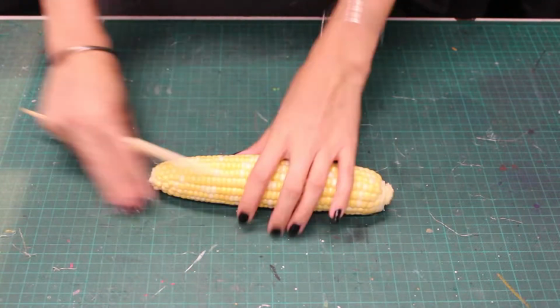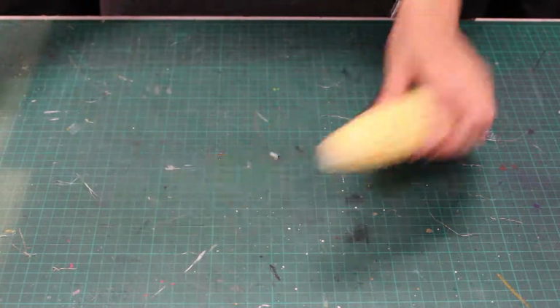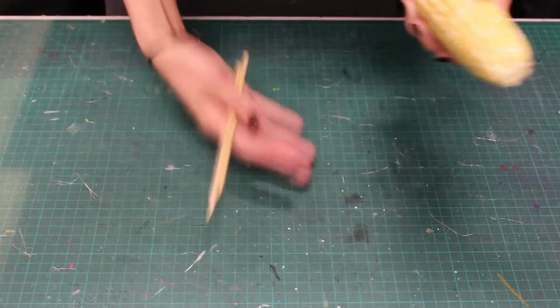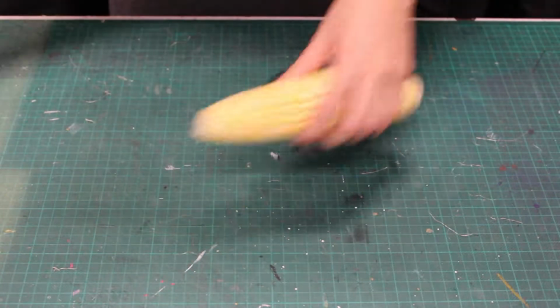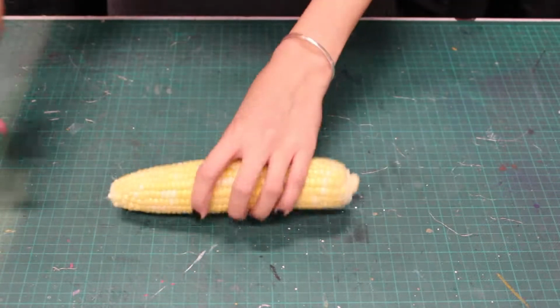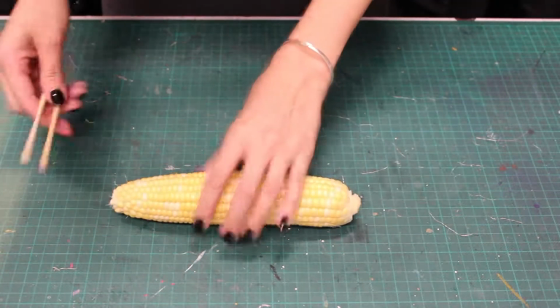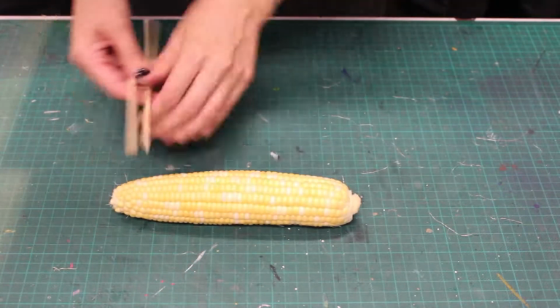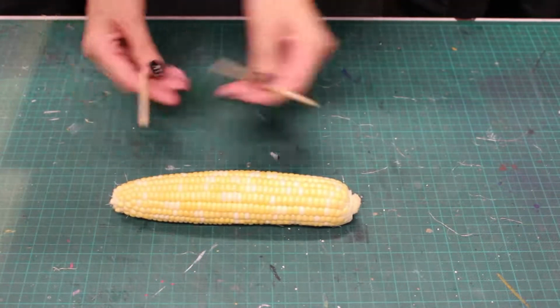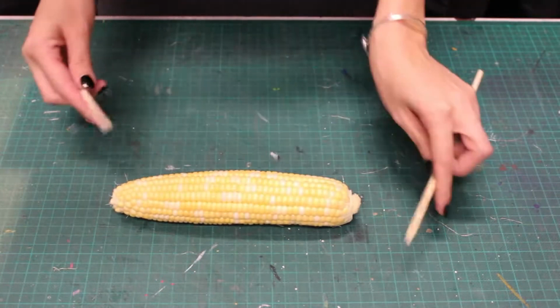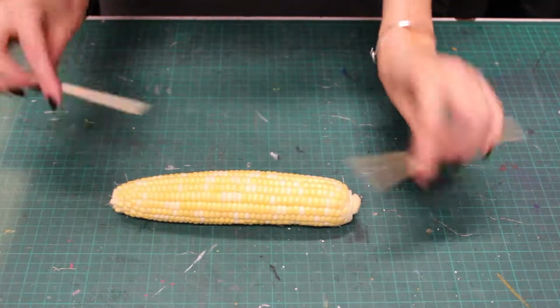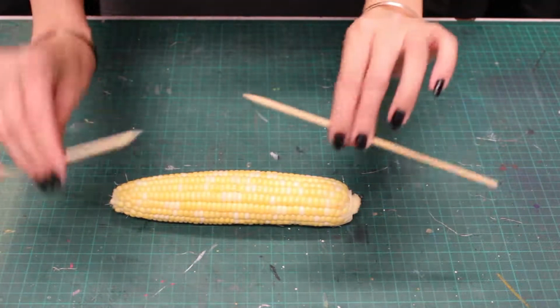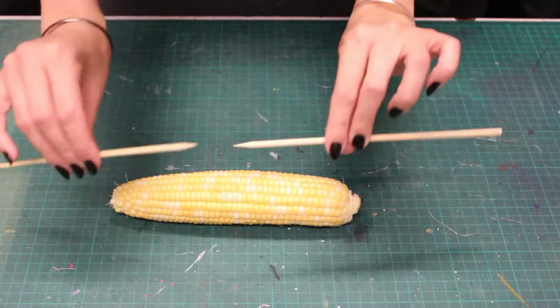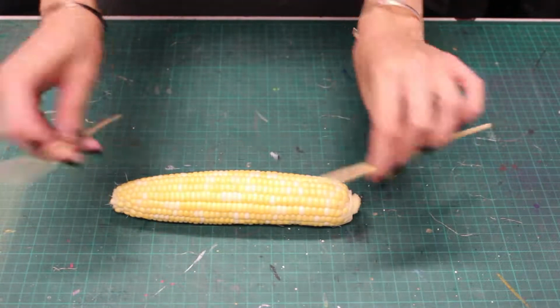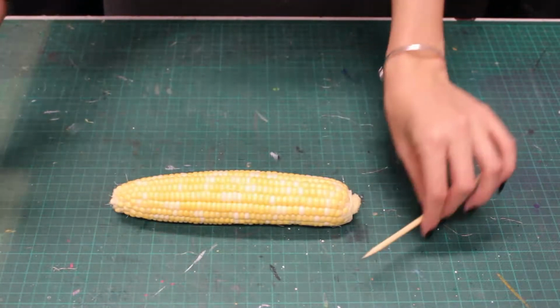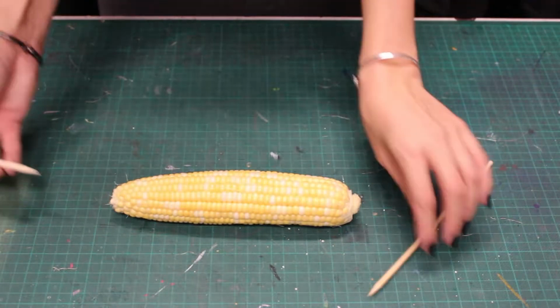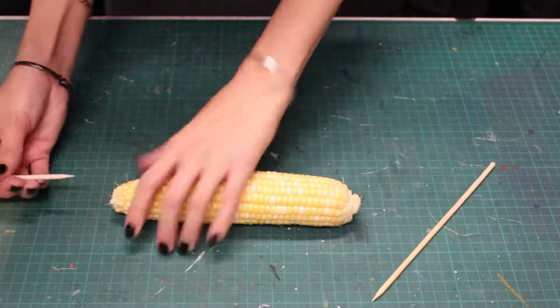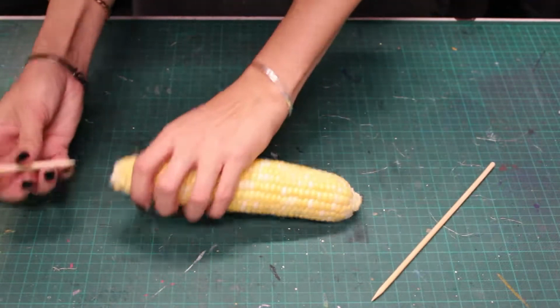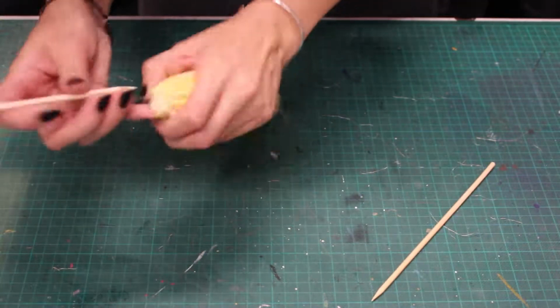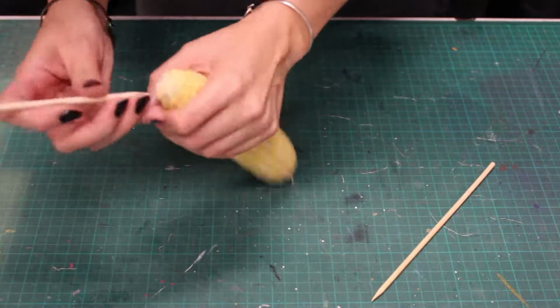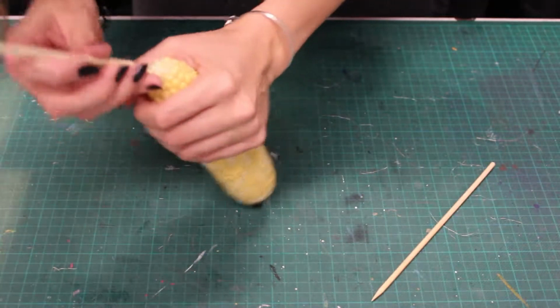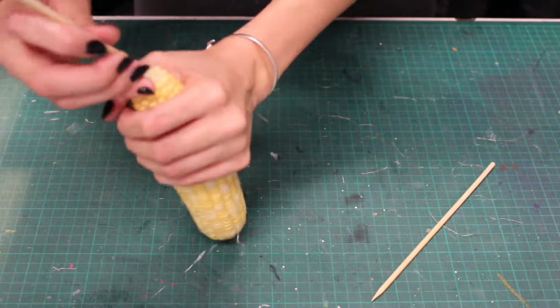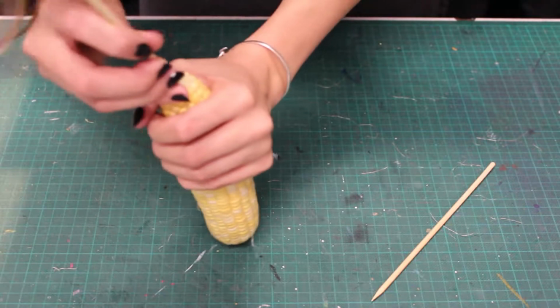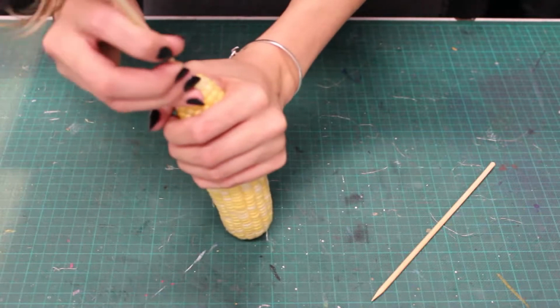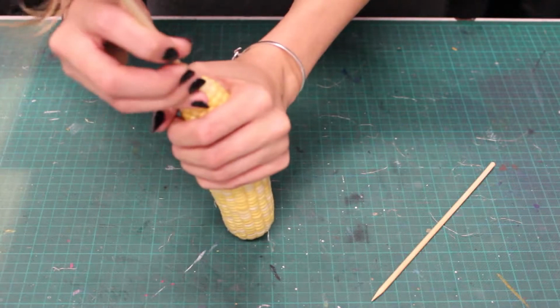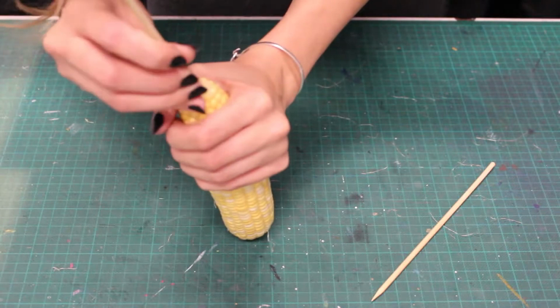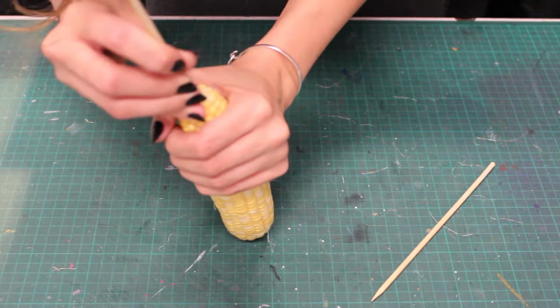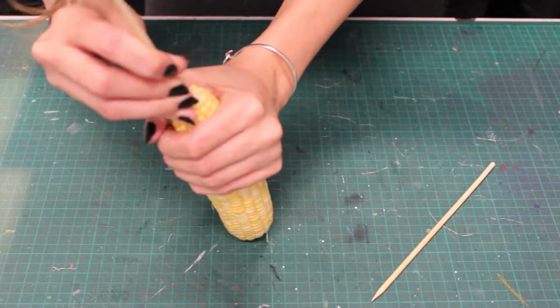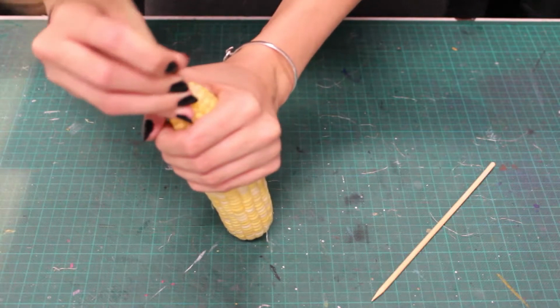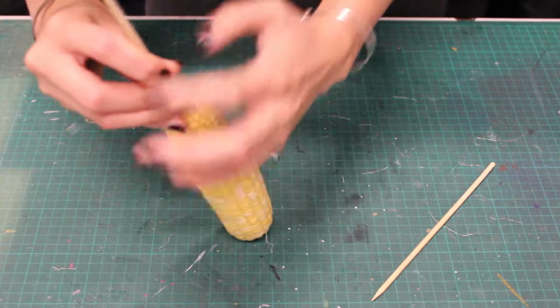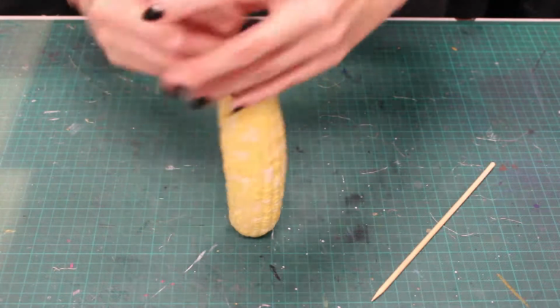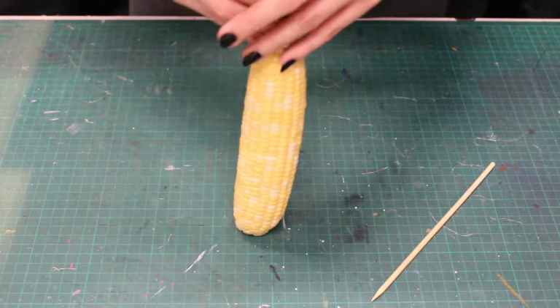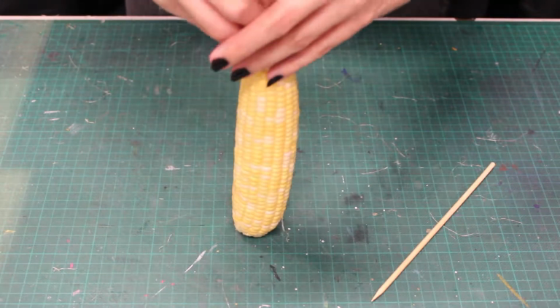Now I'm going to use some skewers to create handles. Carefully press them into the ends of the corn.